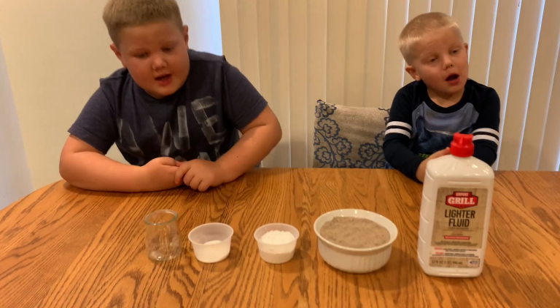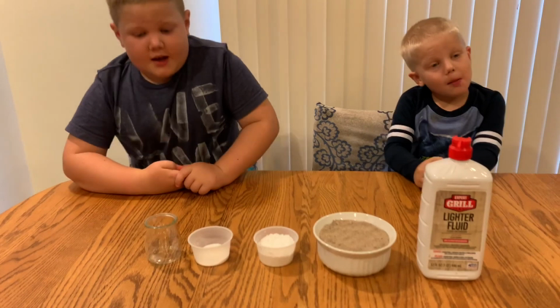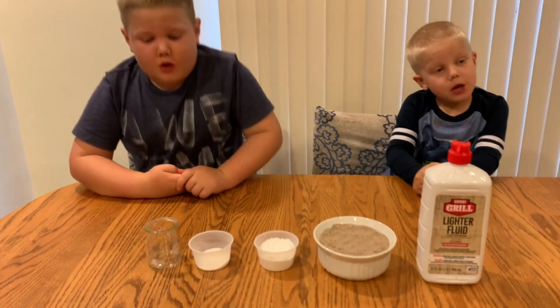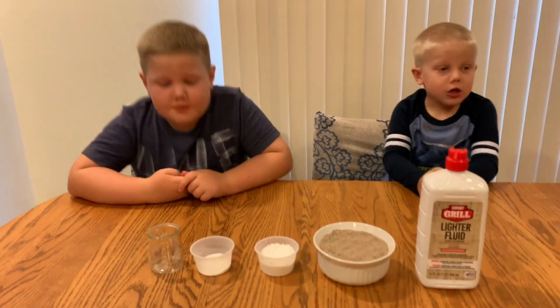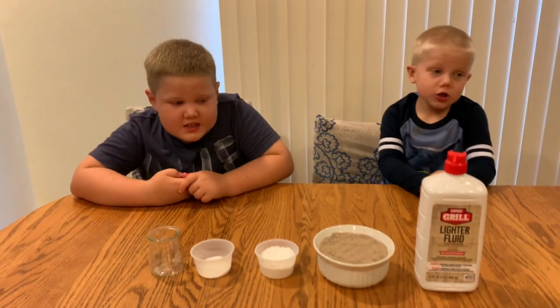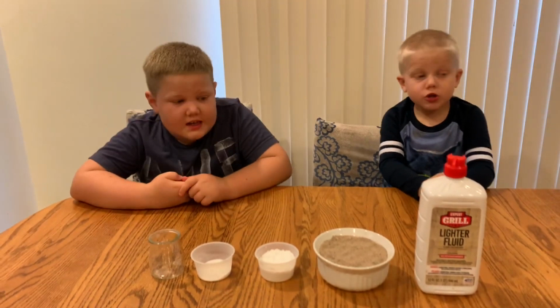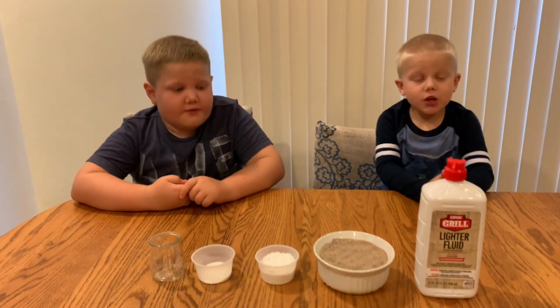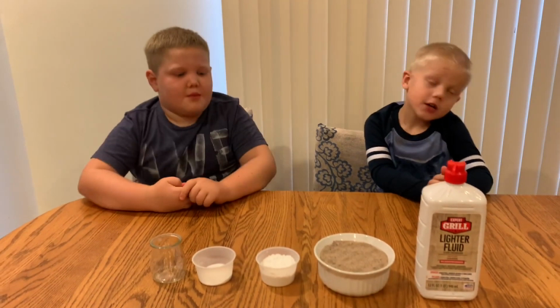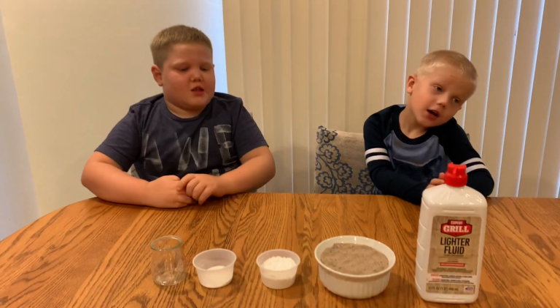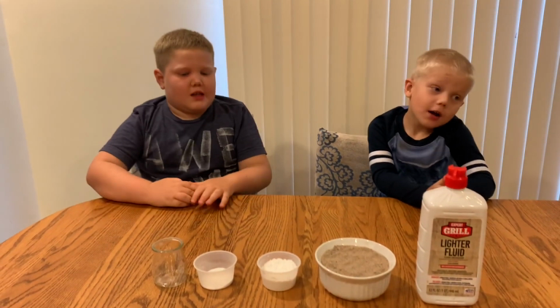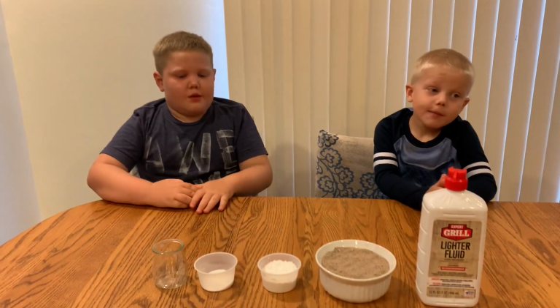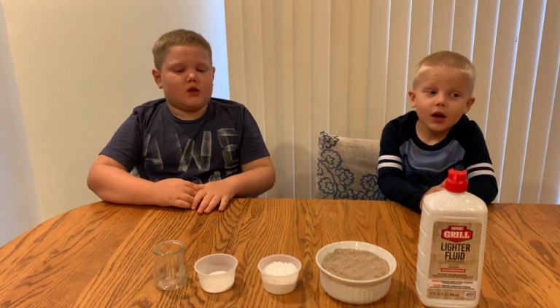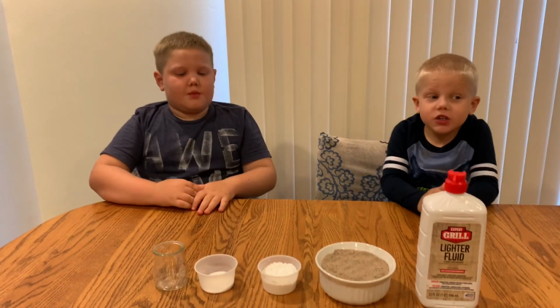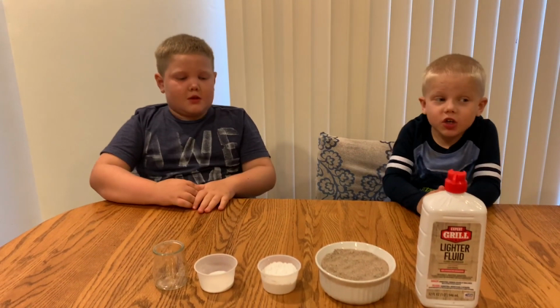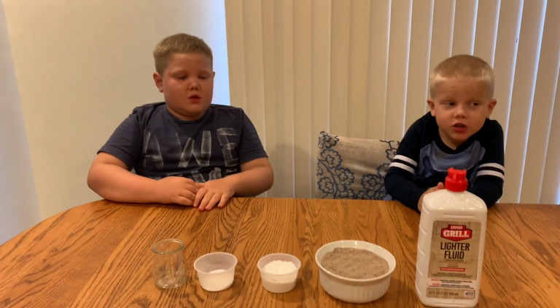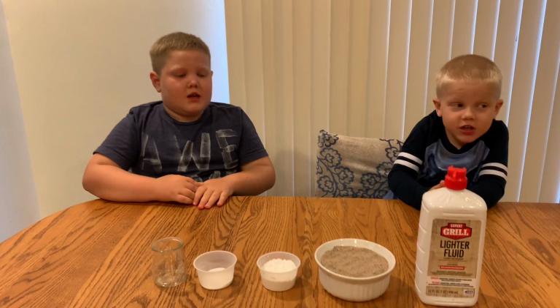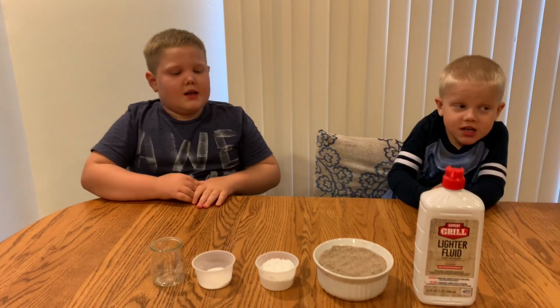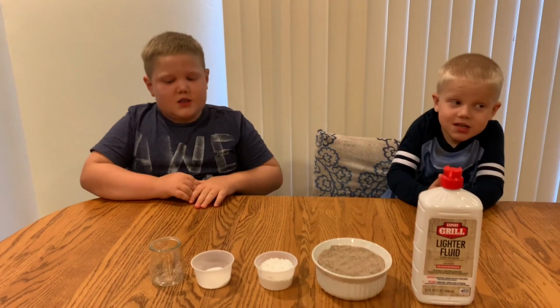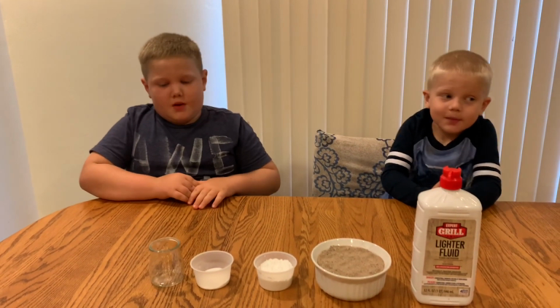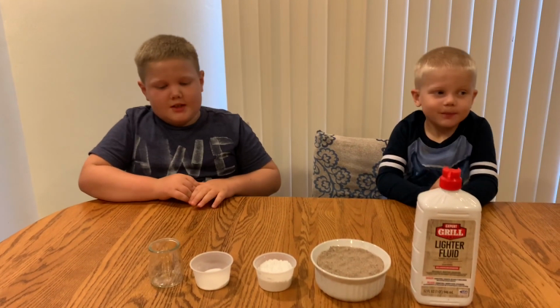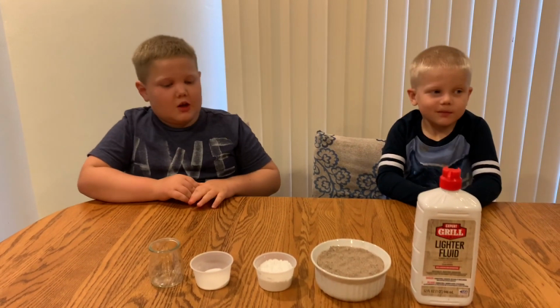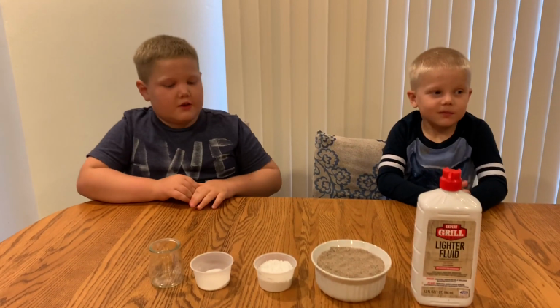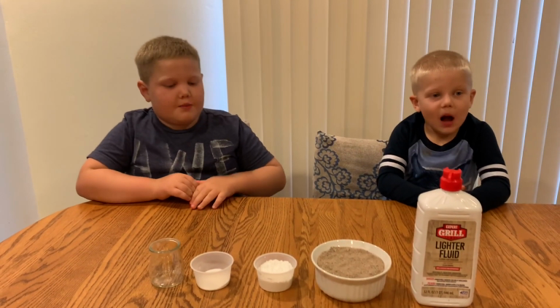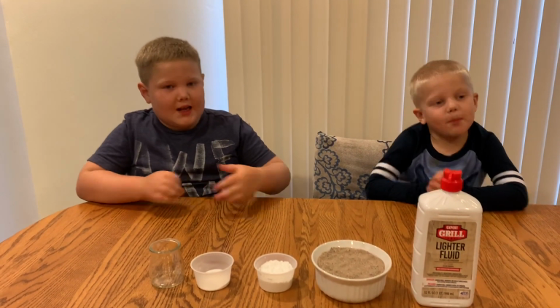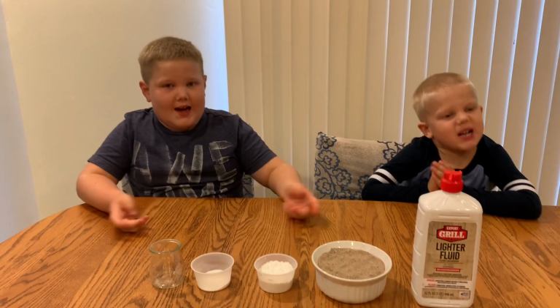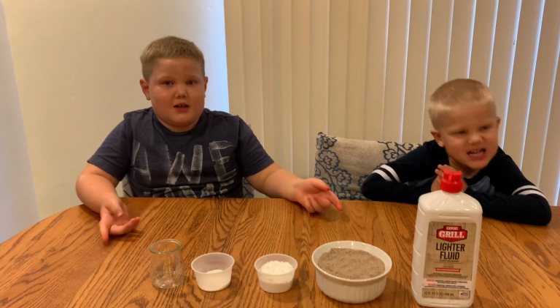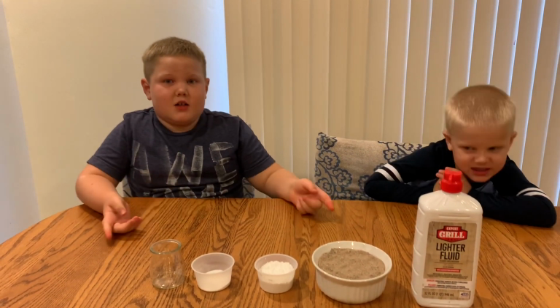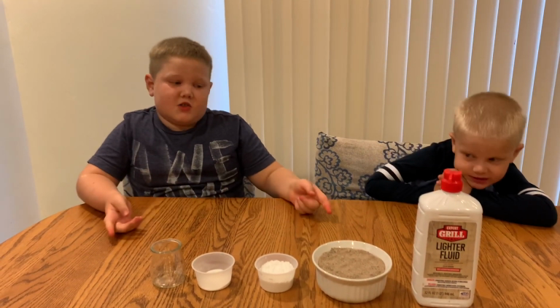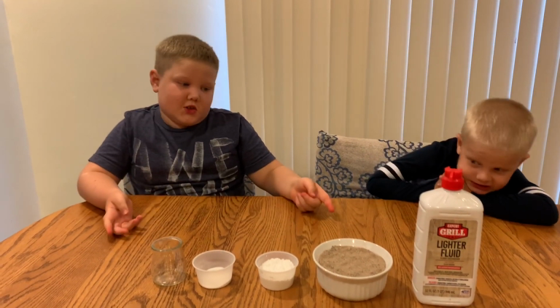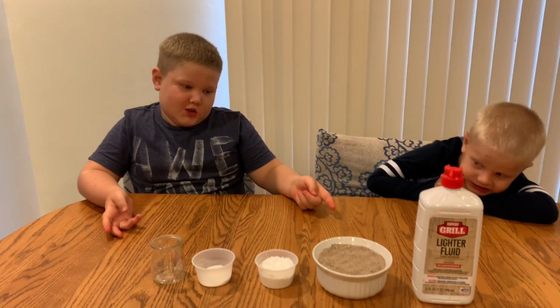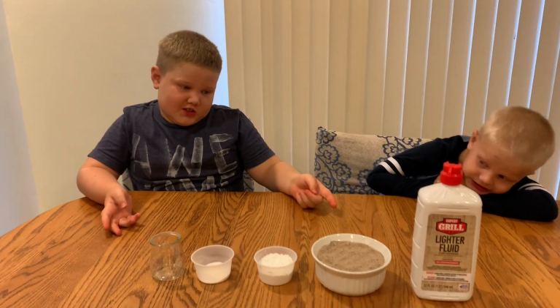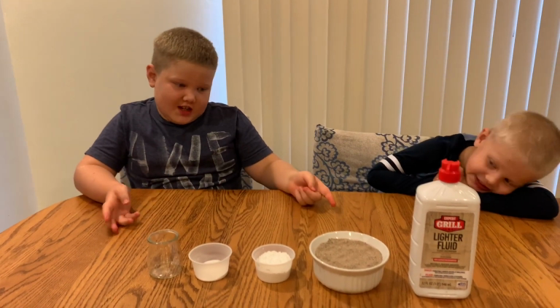Welcome to Sniffing Family. Today we're going to be doing an experiment called the Black Sugar Snake.